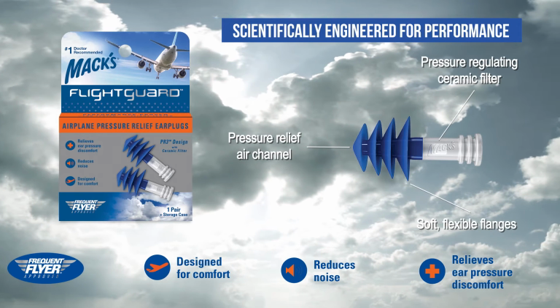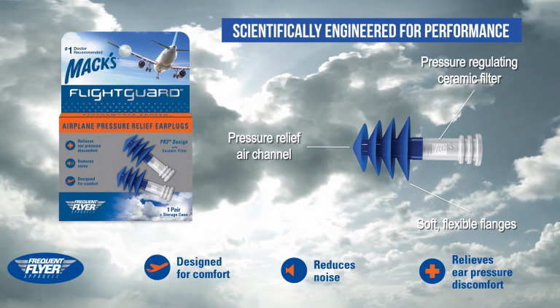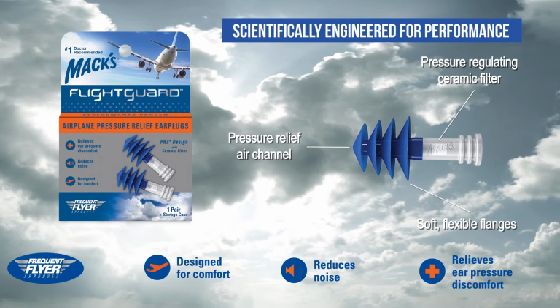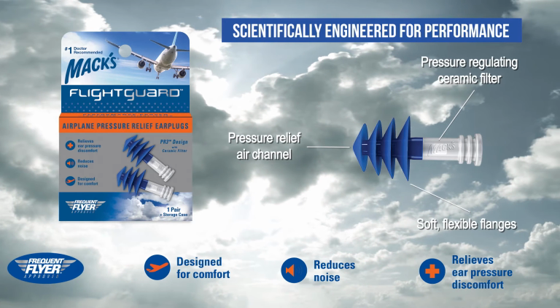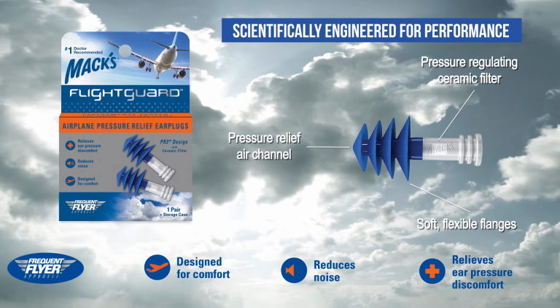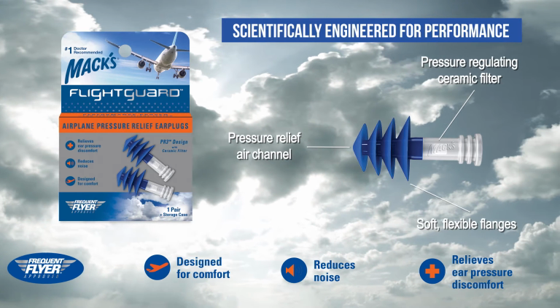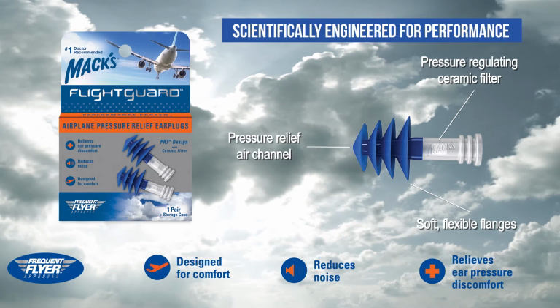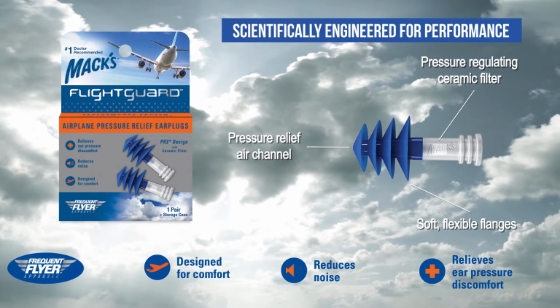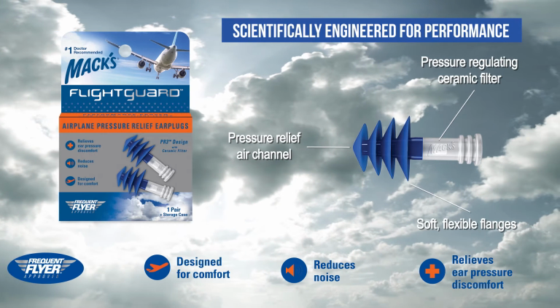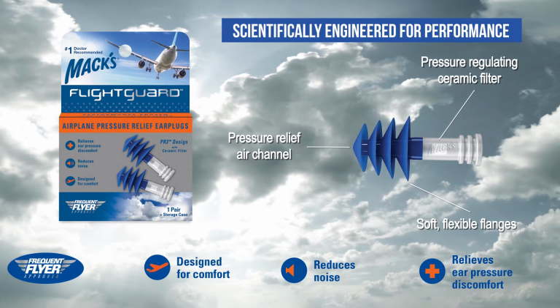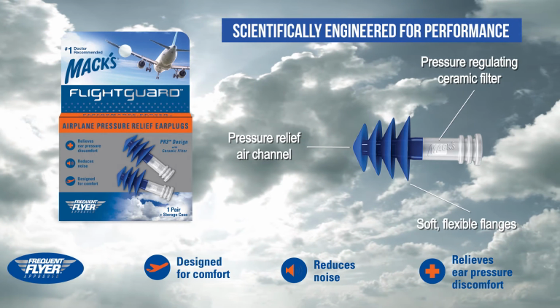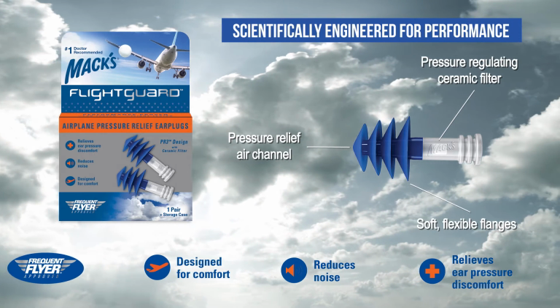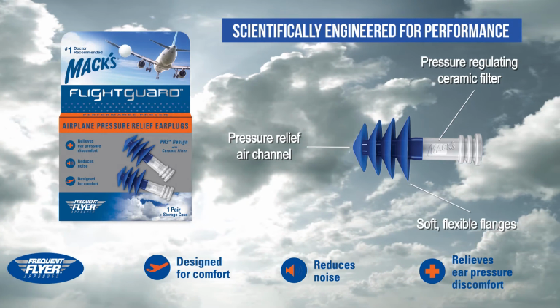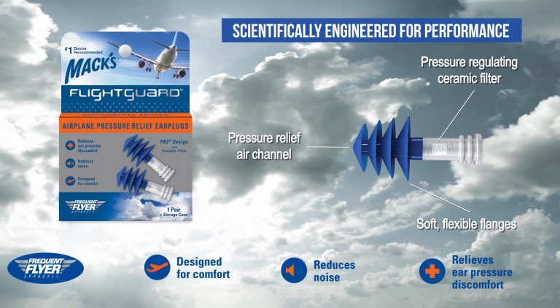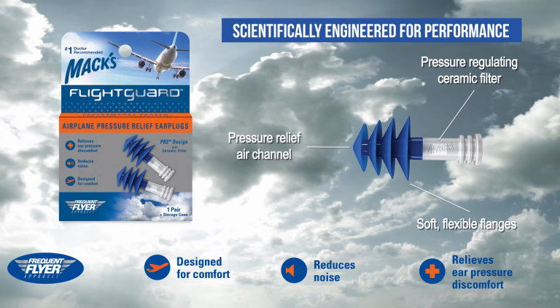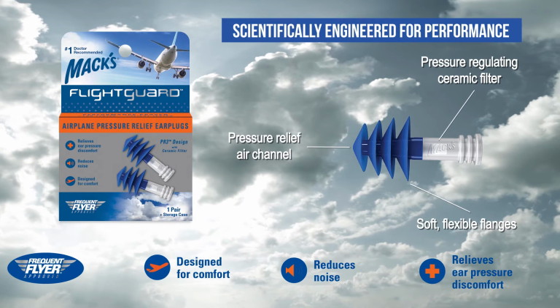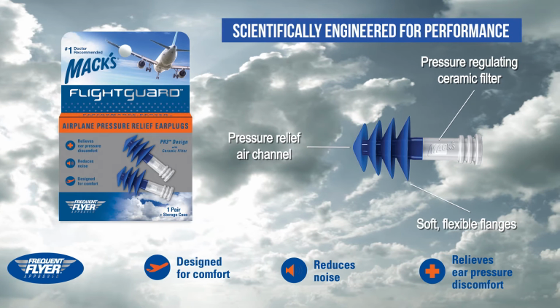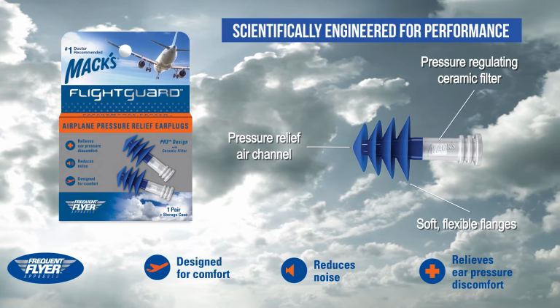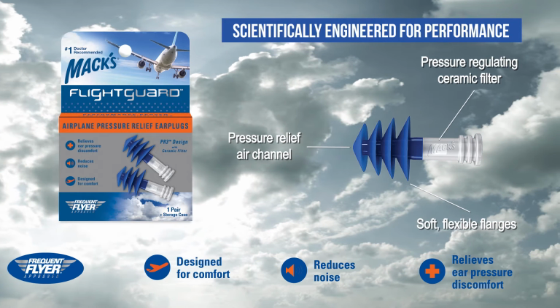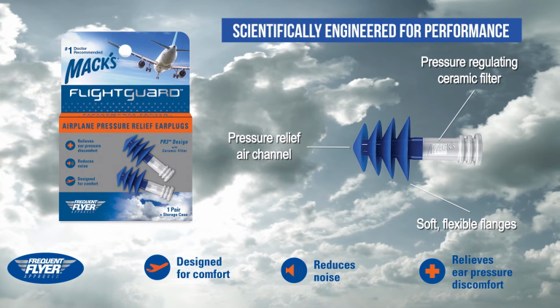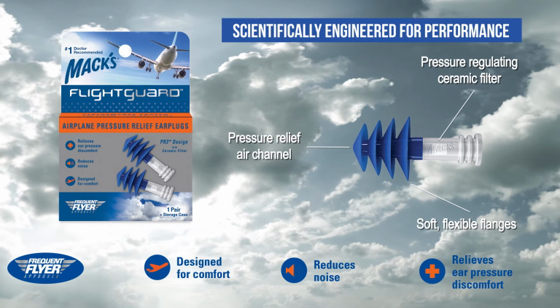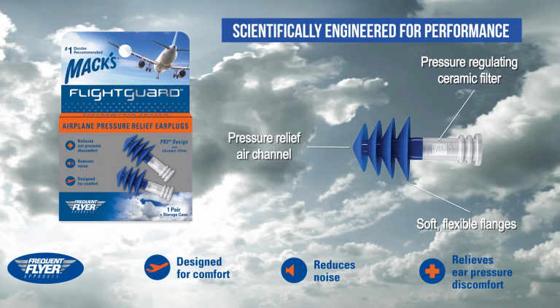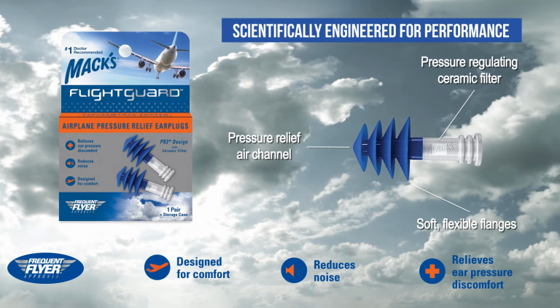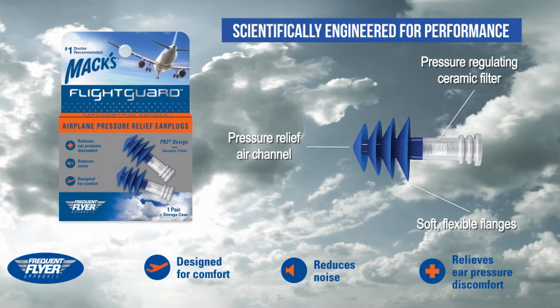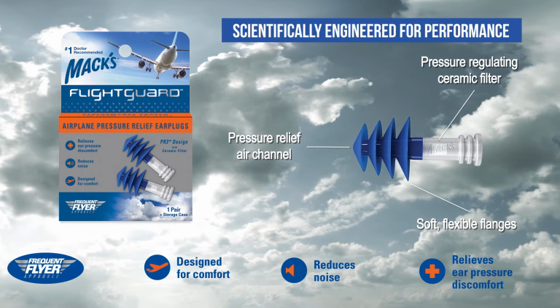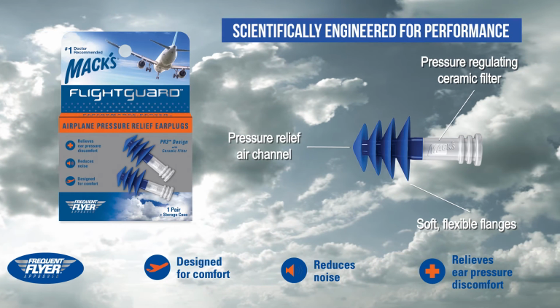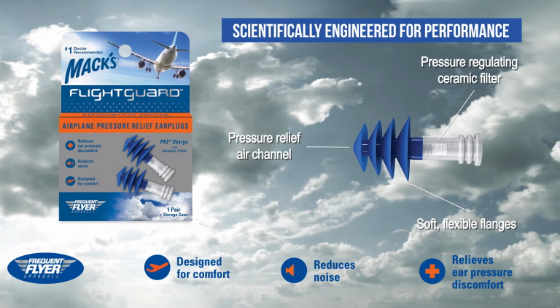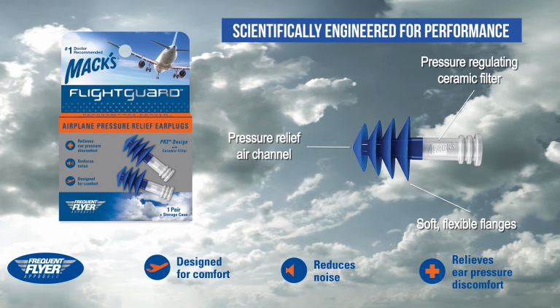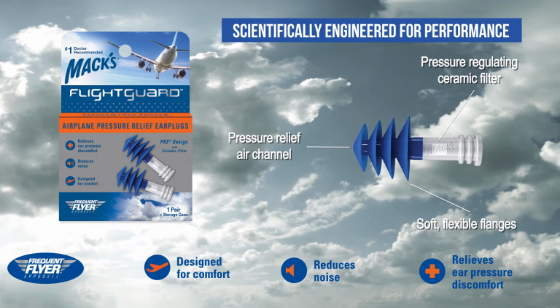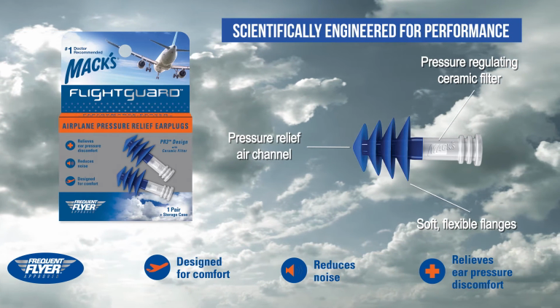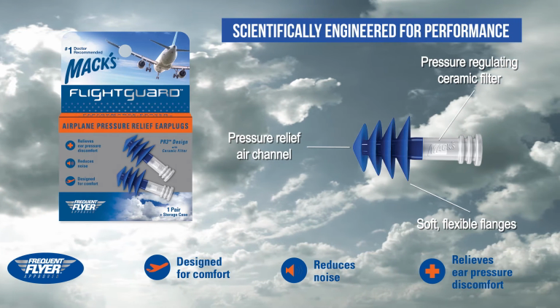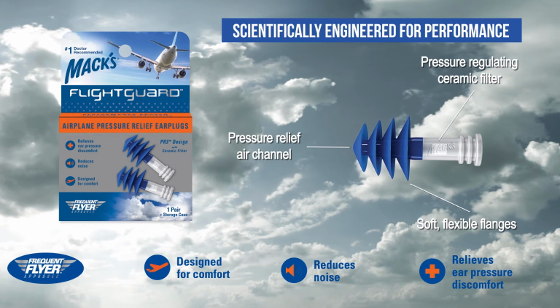This design slows the rapid in-flight air pressure changes that cause discomfort and allows the air tubes to function more normally.